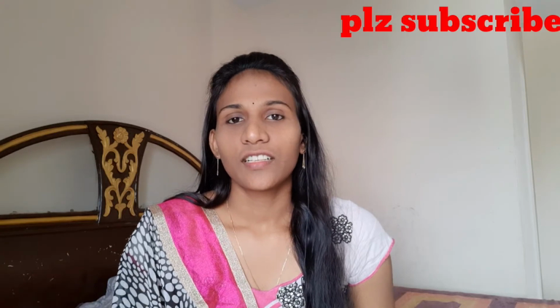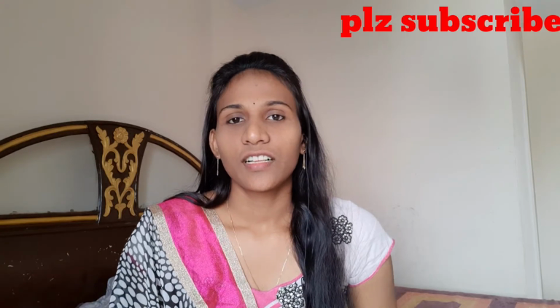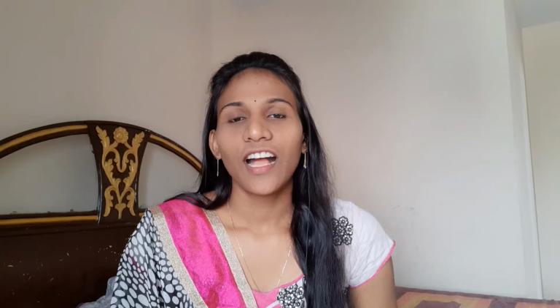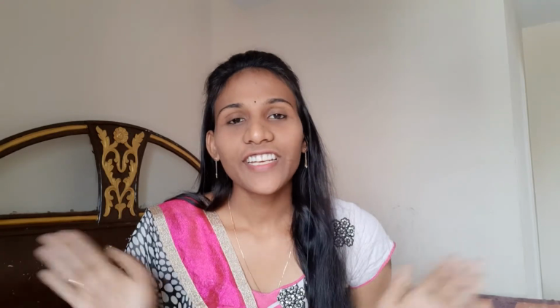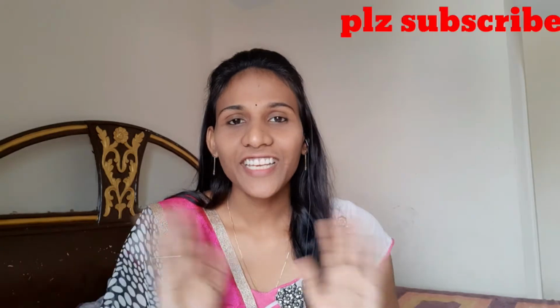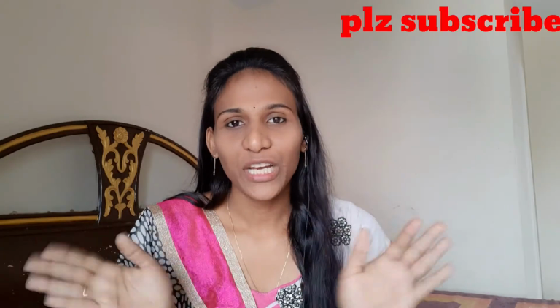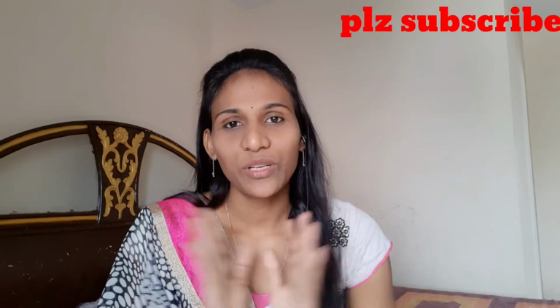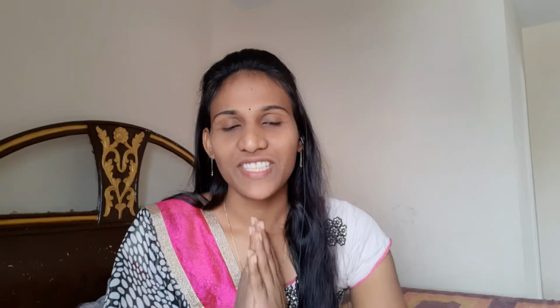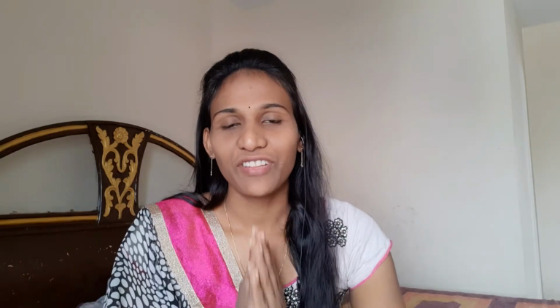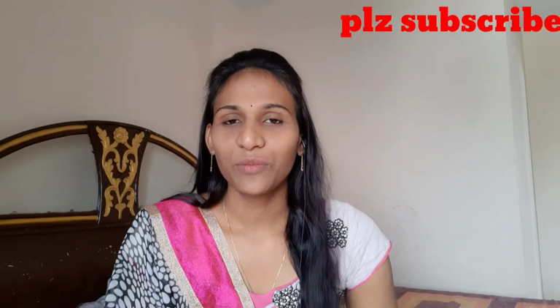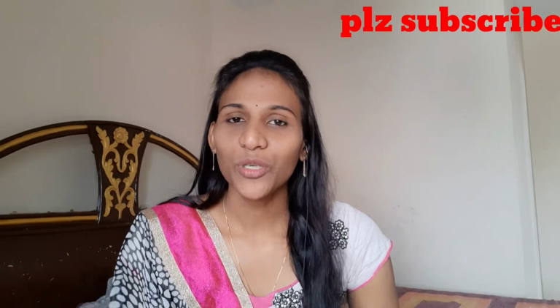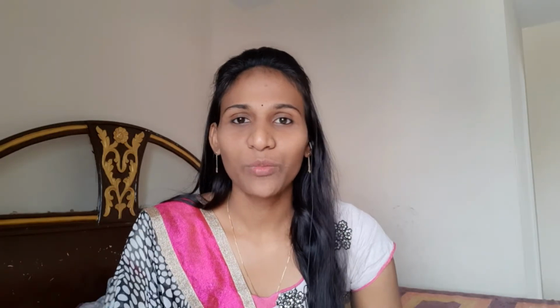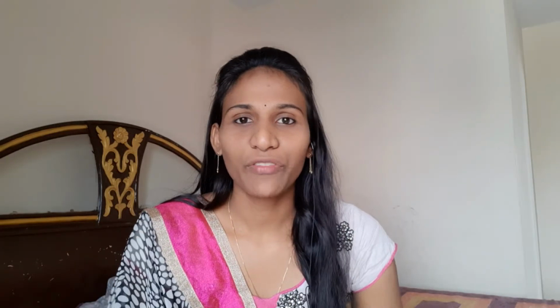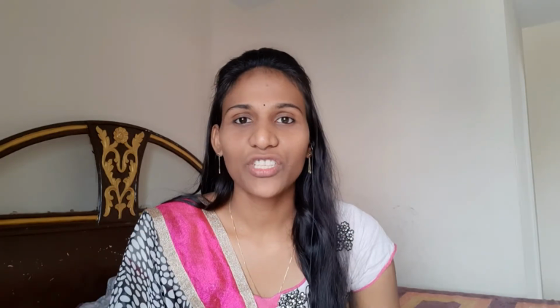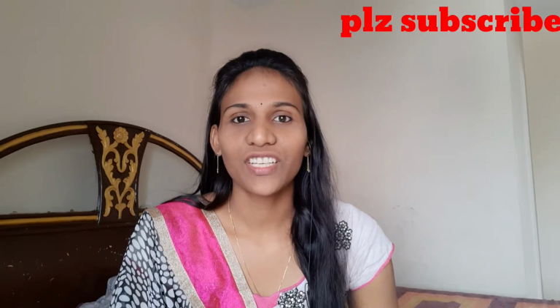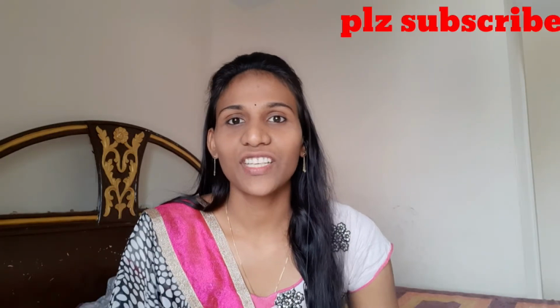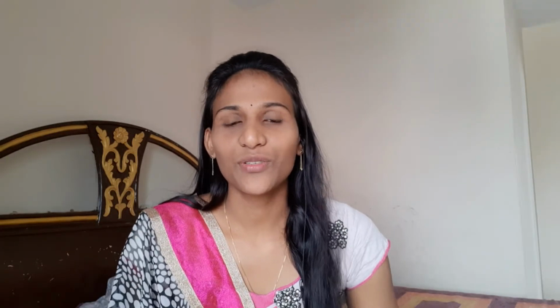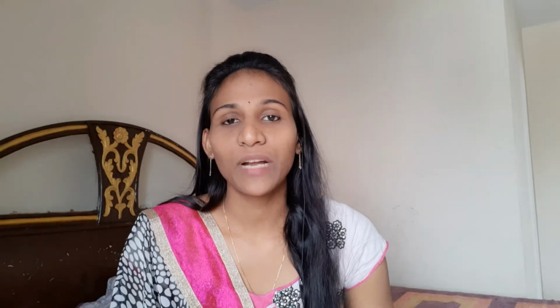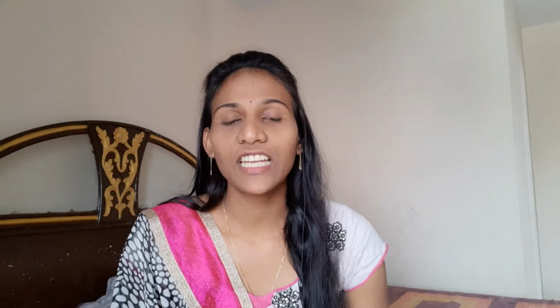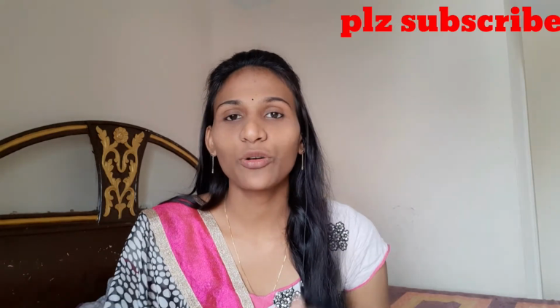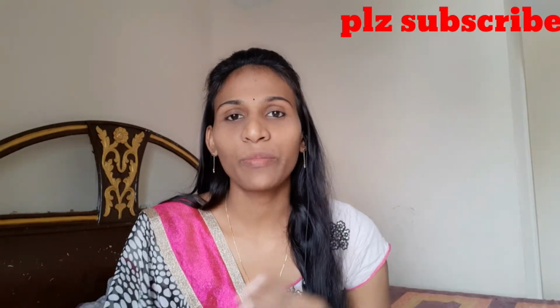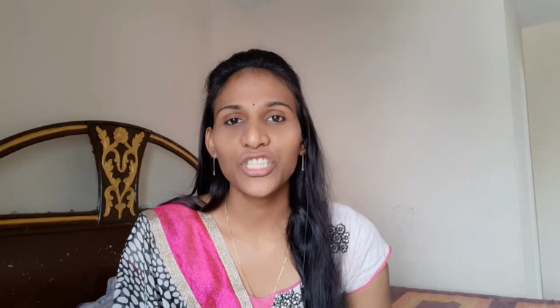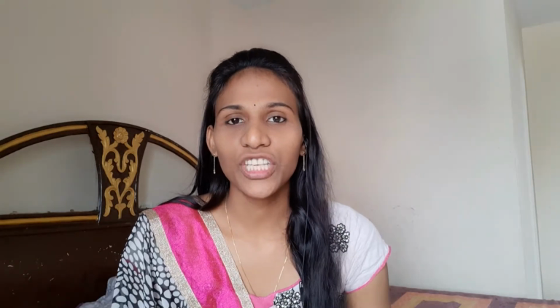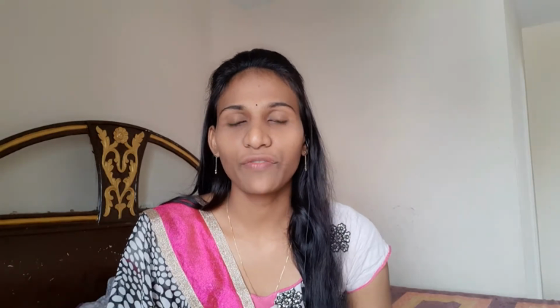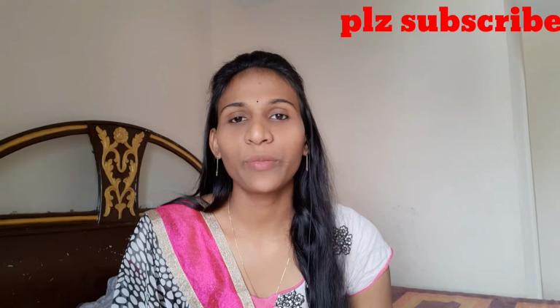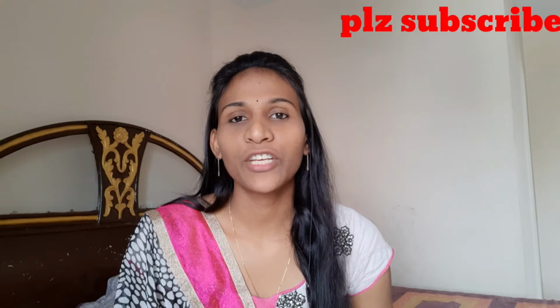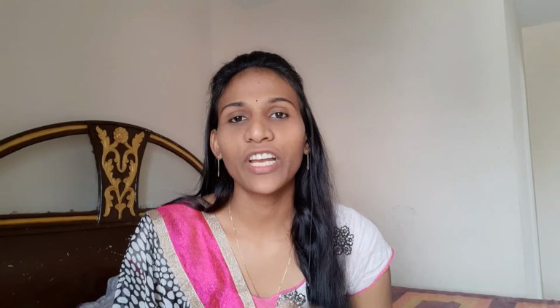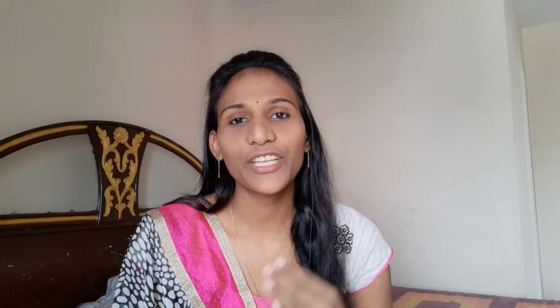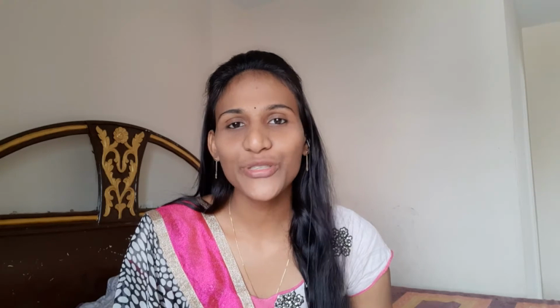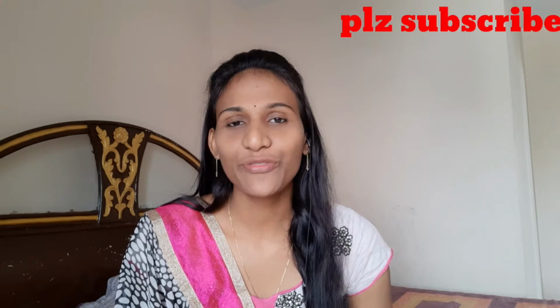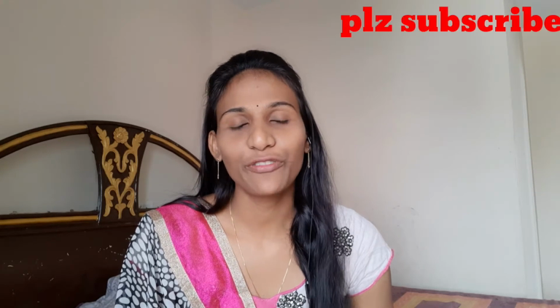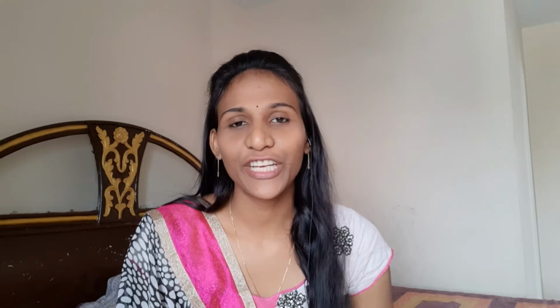Hi, Hello, Namaste. Welcome to Family Fashion. Today we are going to make a great, informative and useful video.